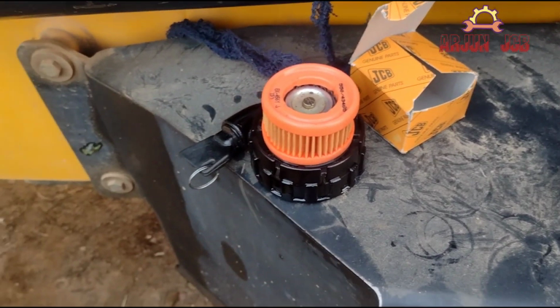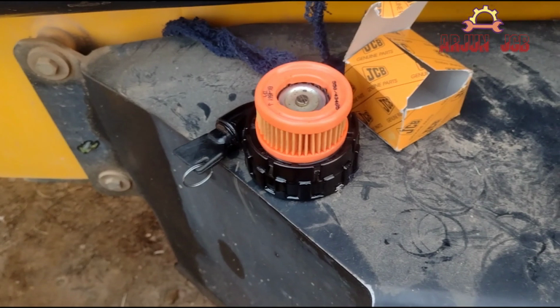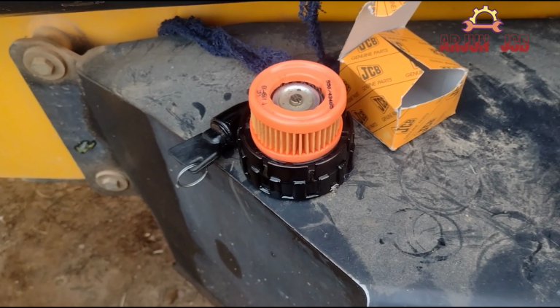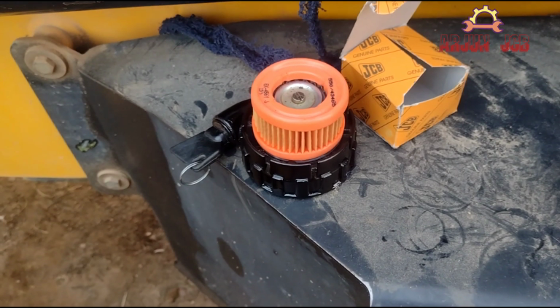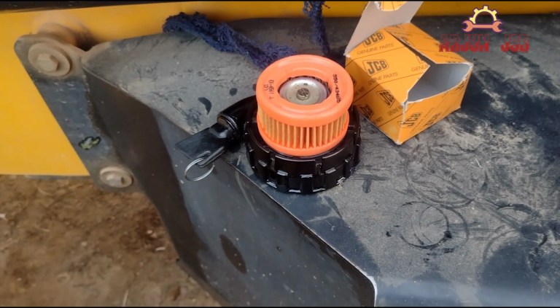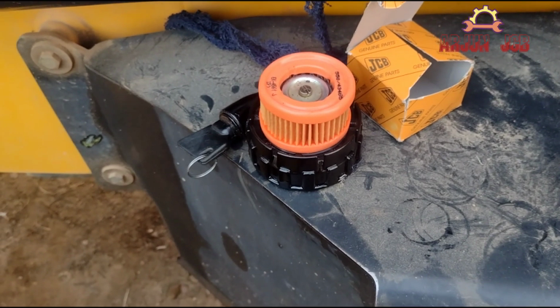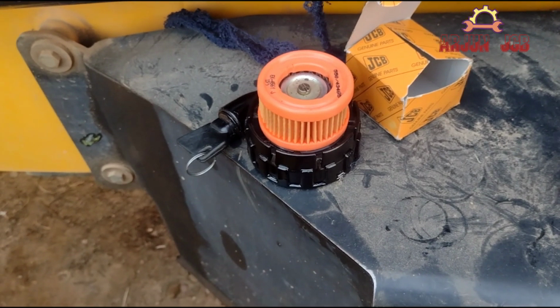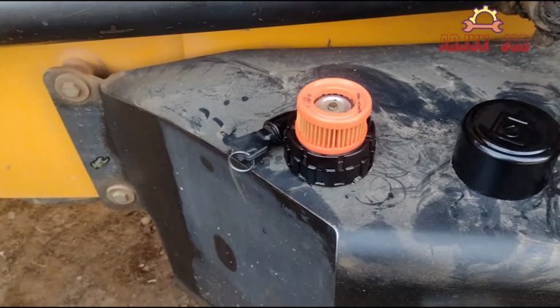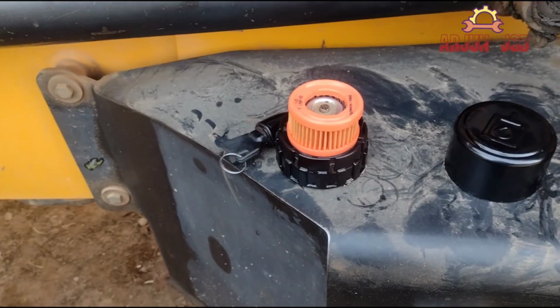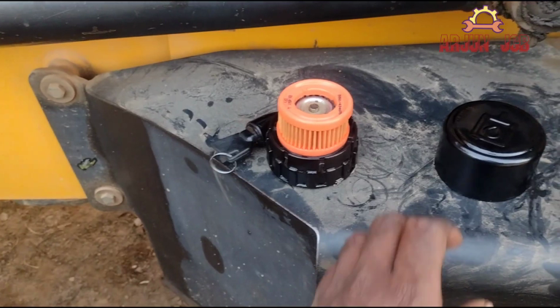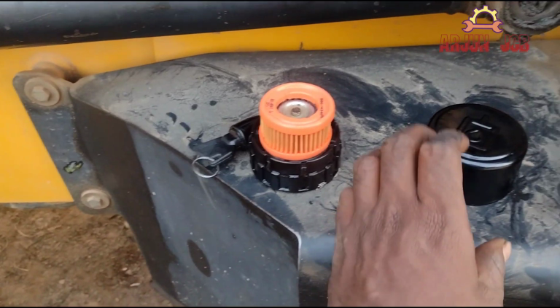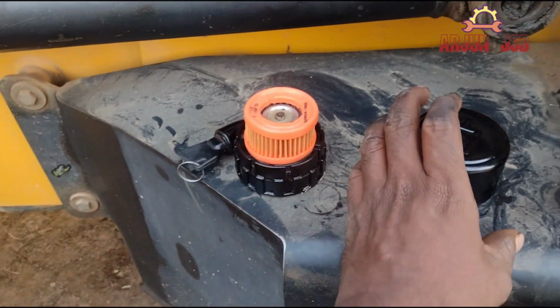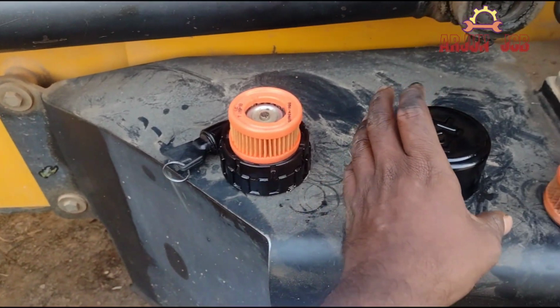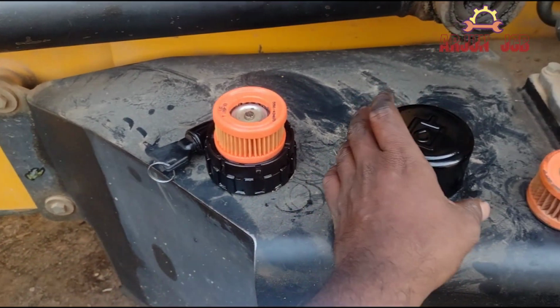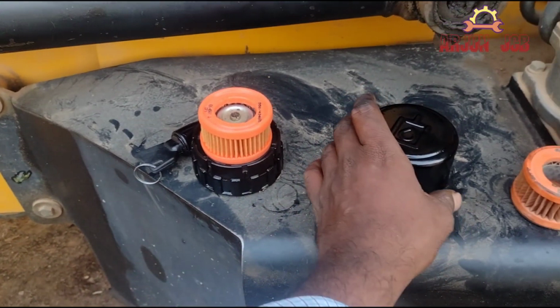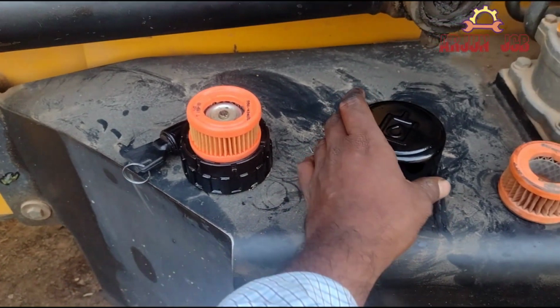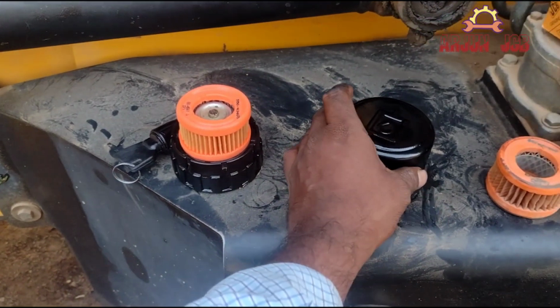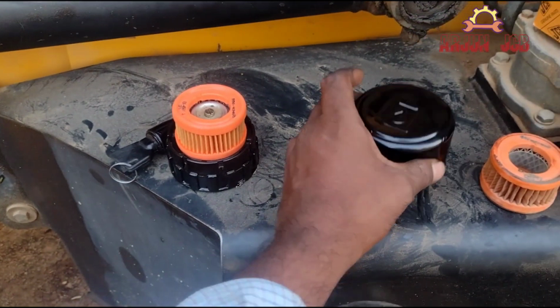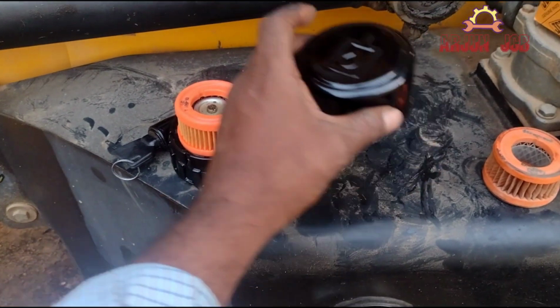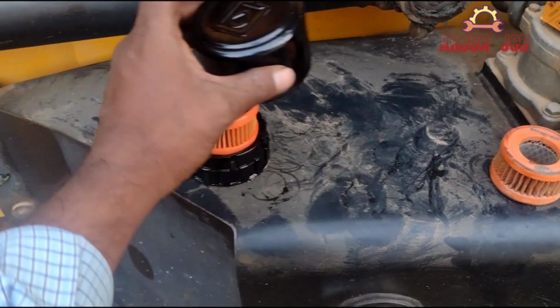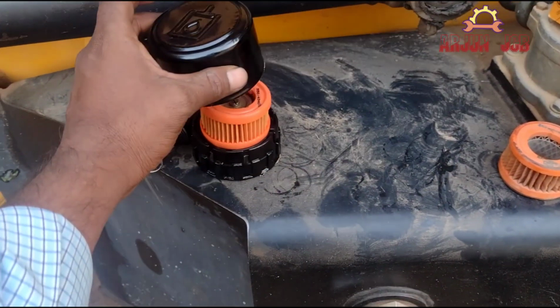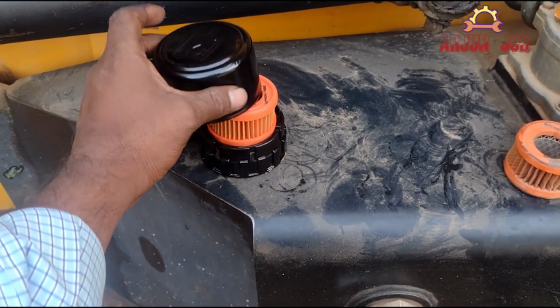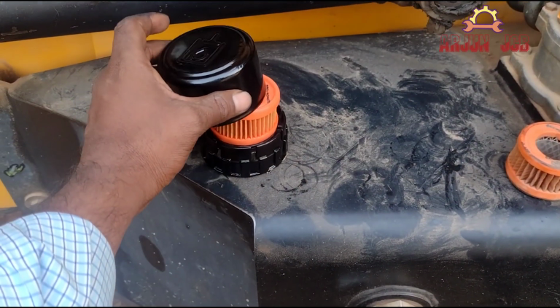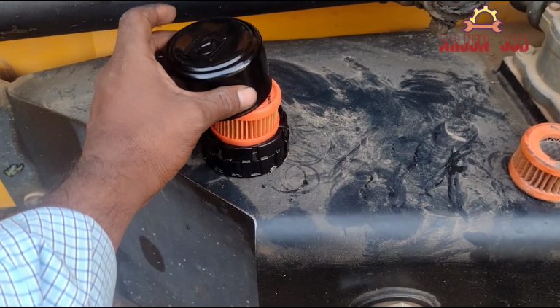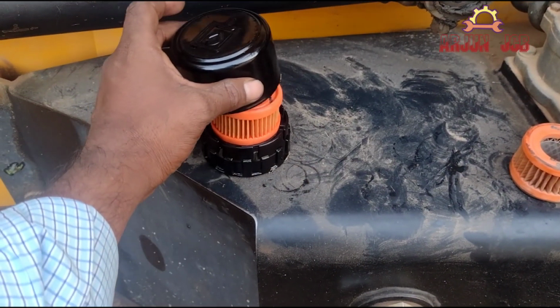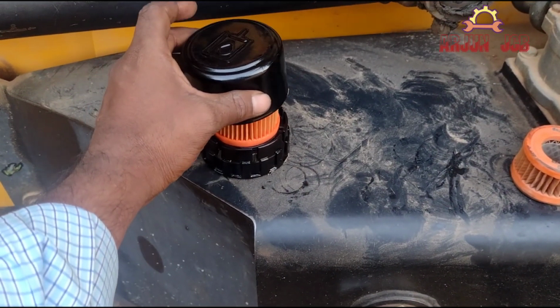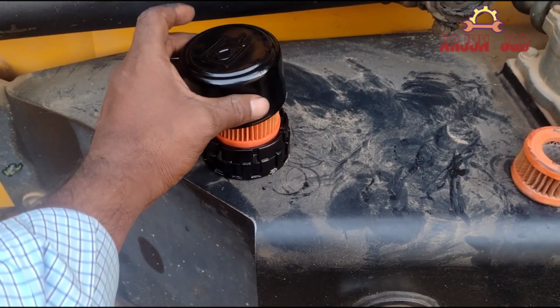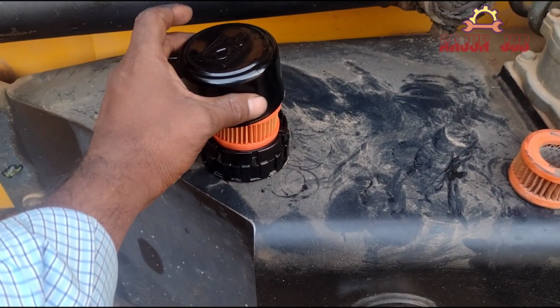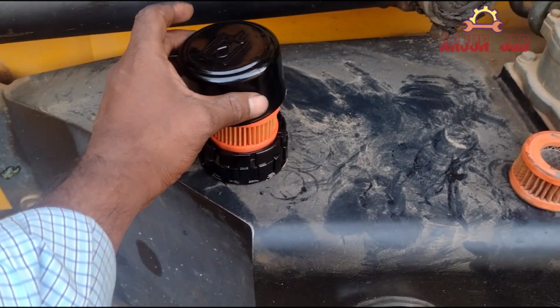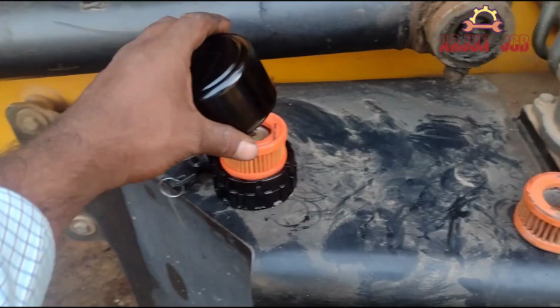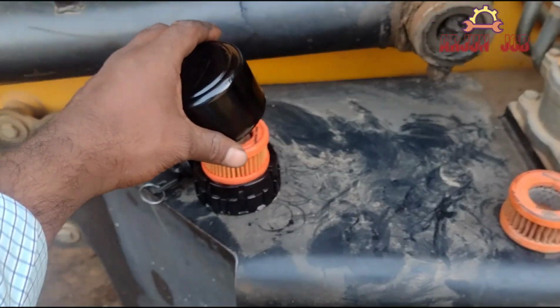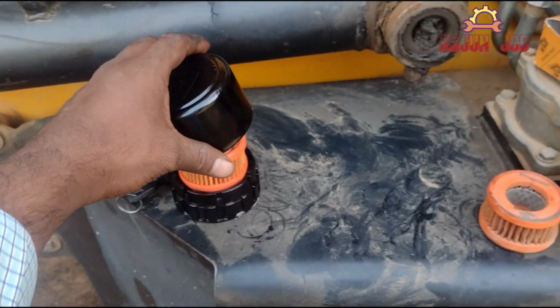If you have a breather filter issue, you can change the oil, but you won't have proper speed.